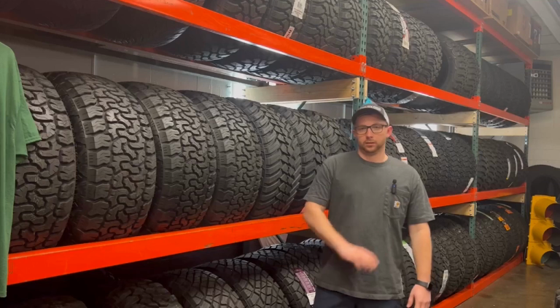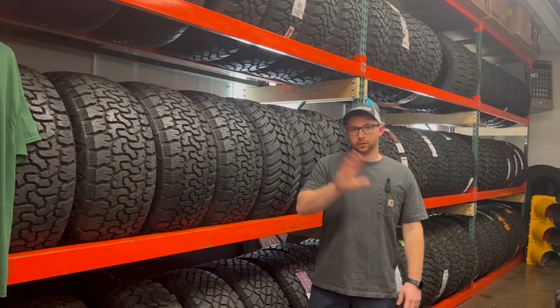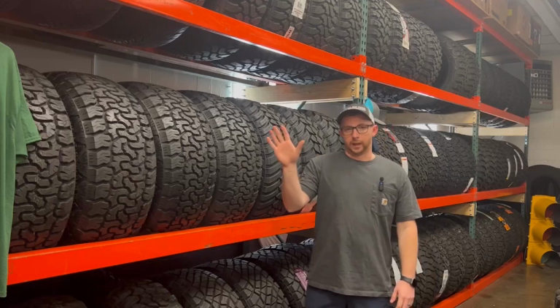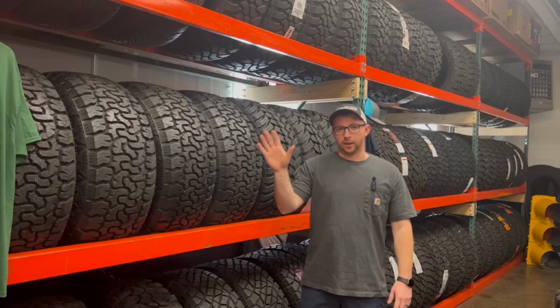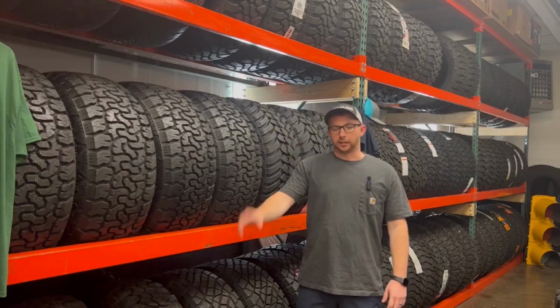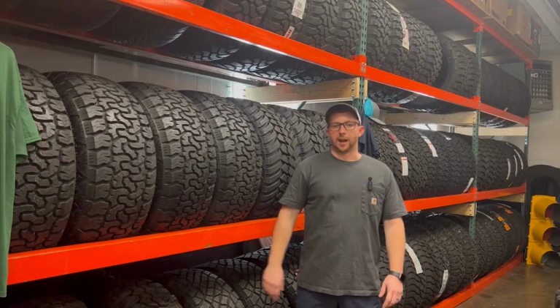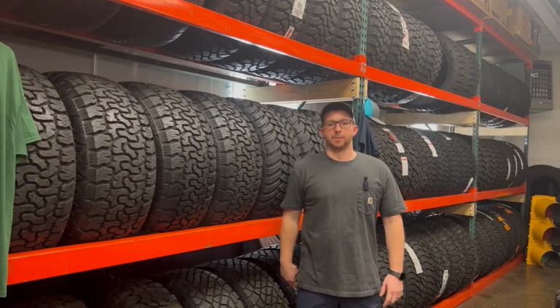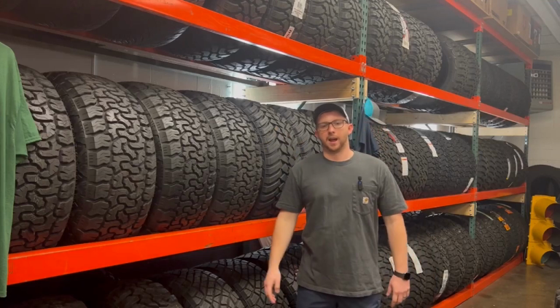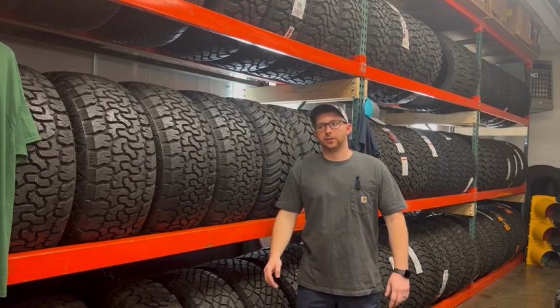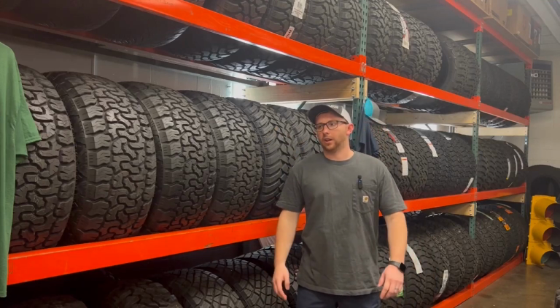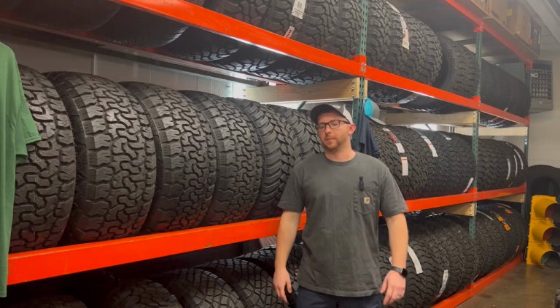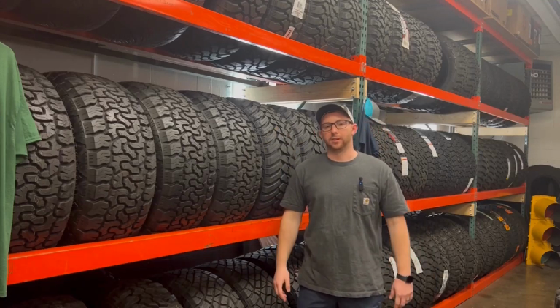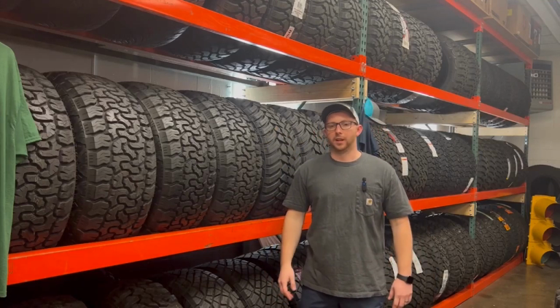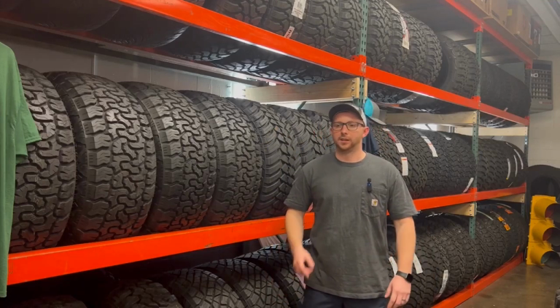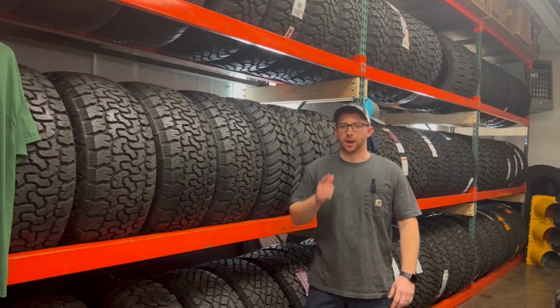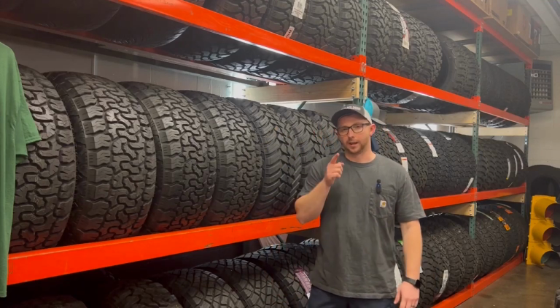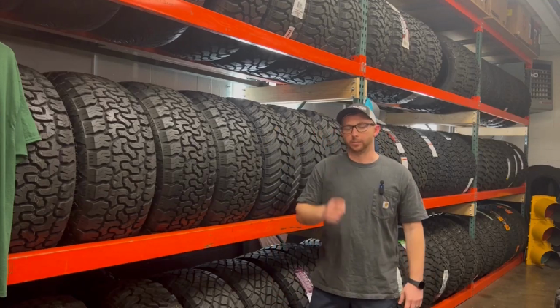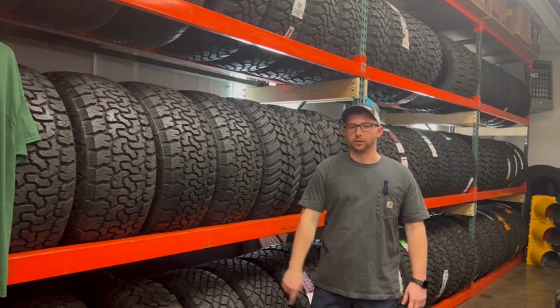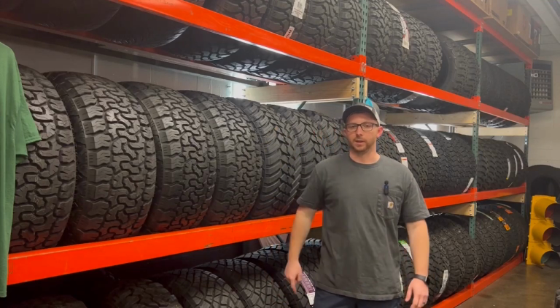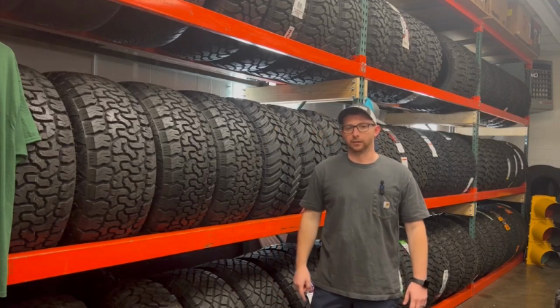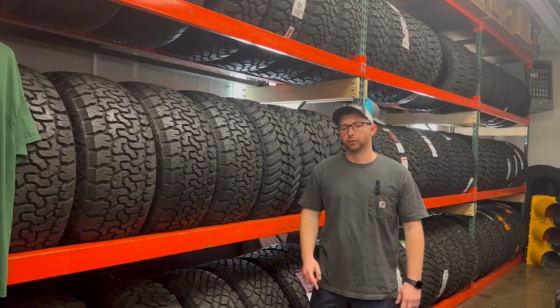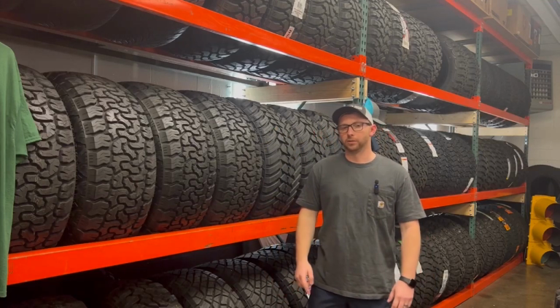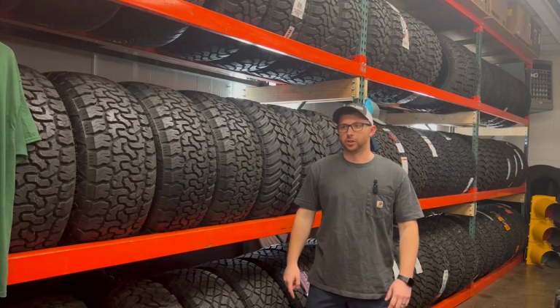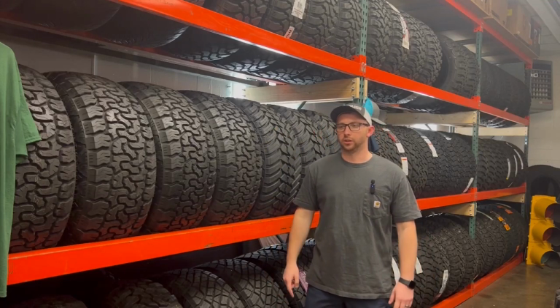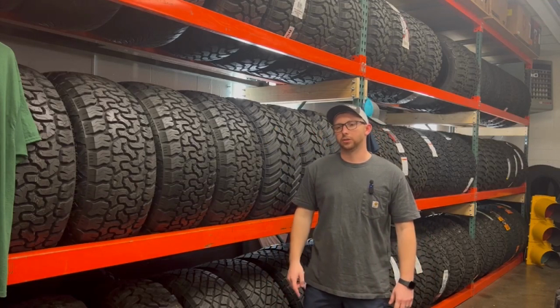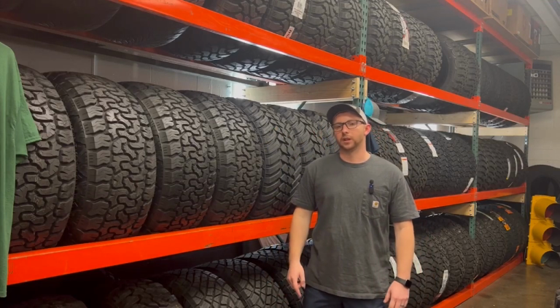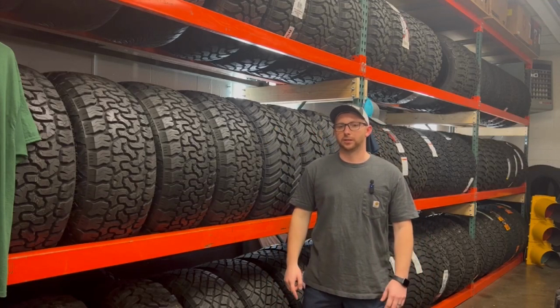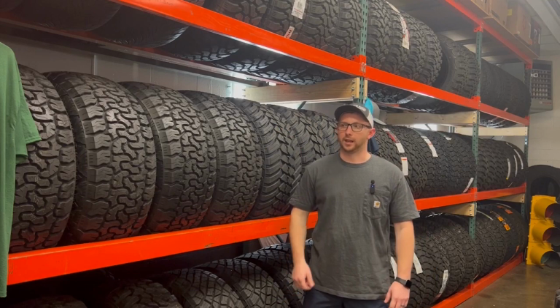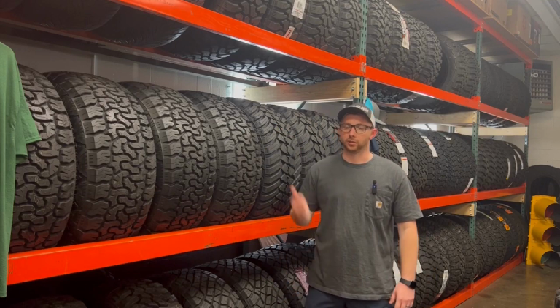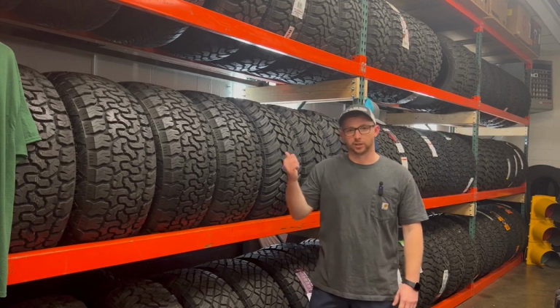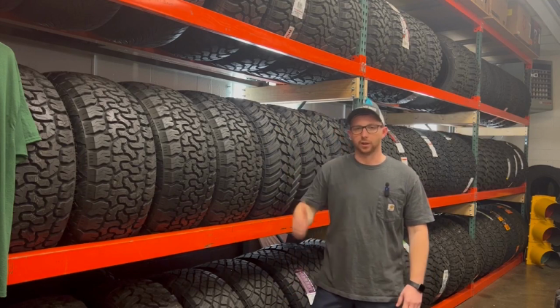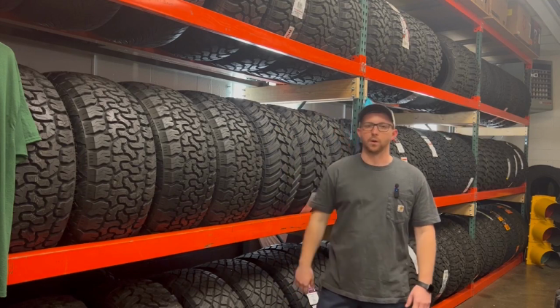Howdy tire buyers. I'm here today trying to help you make an informed decision on your next set. So let's get going.